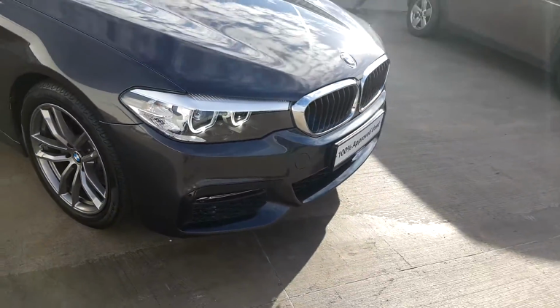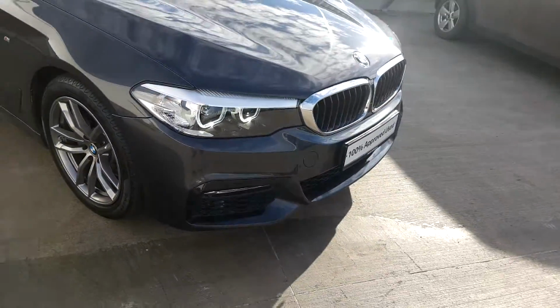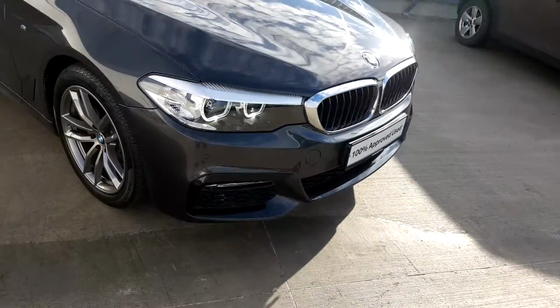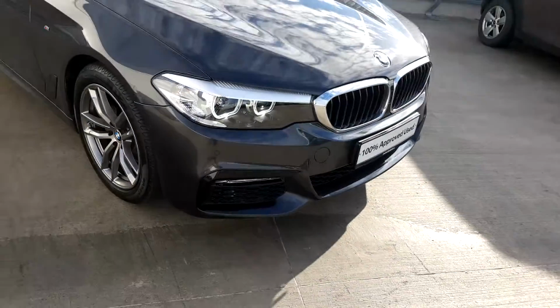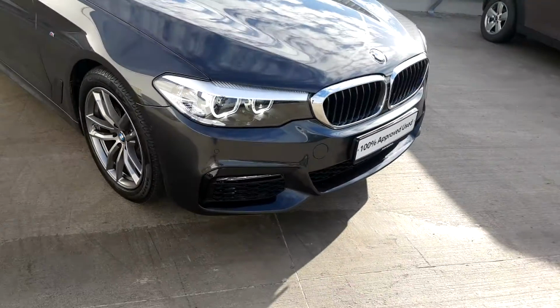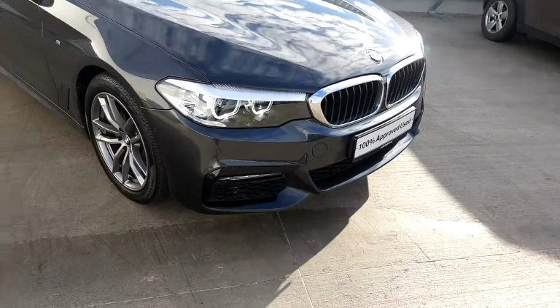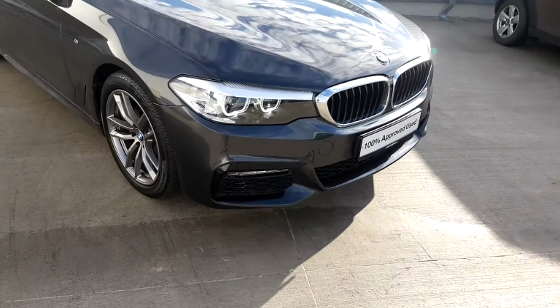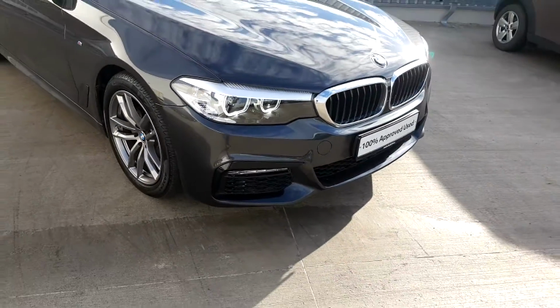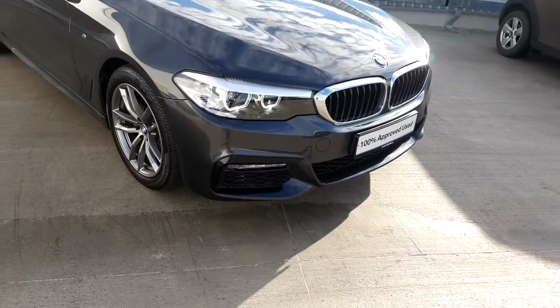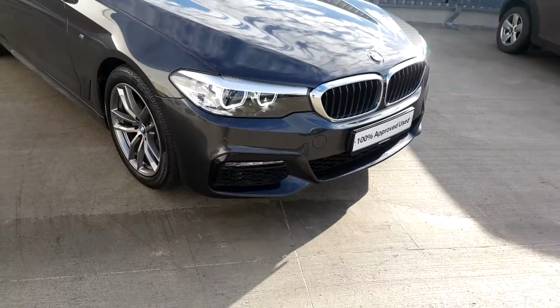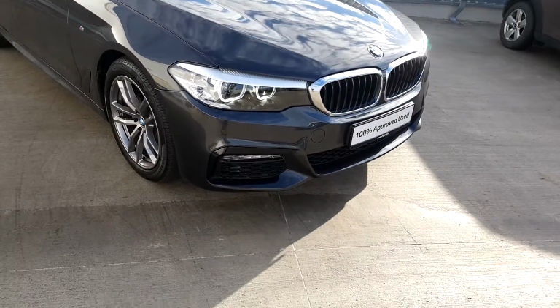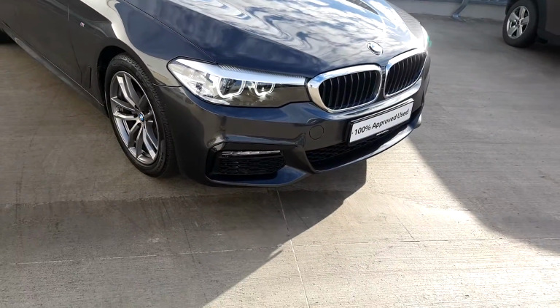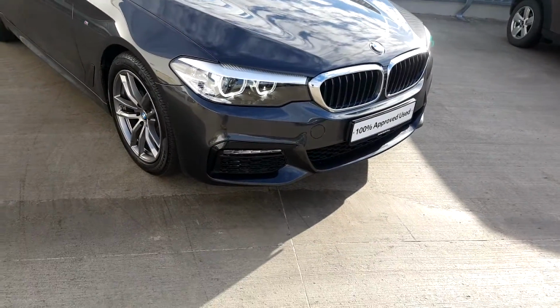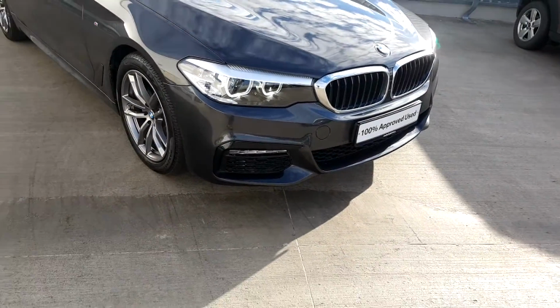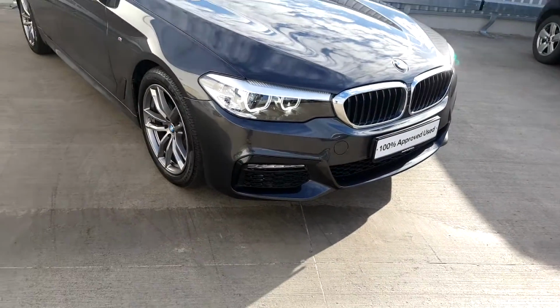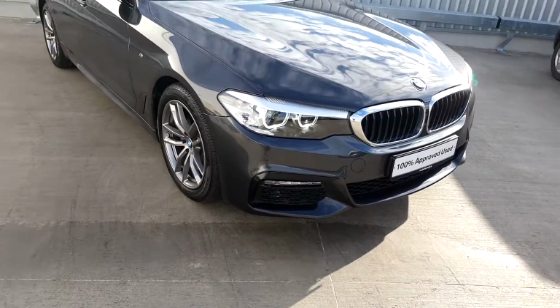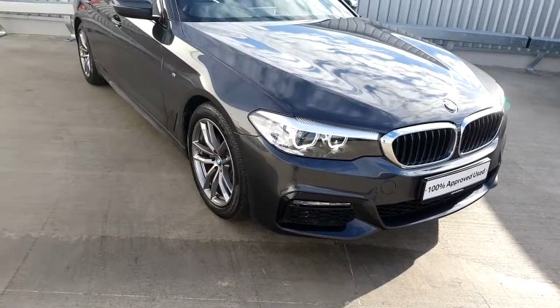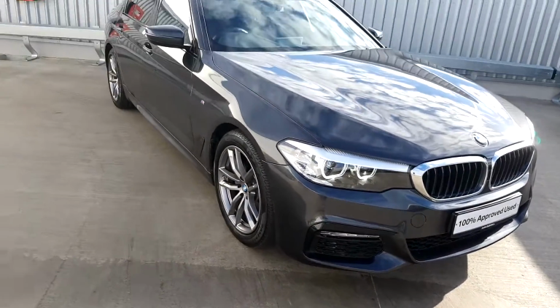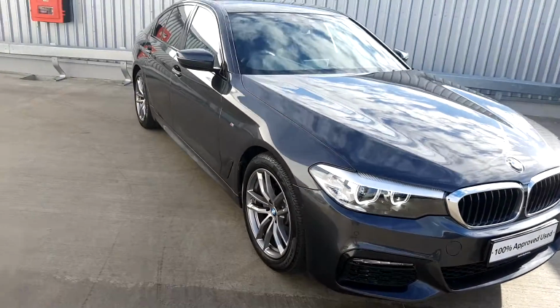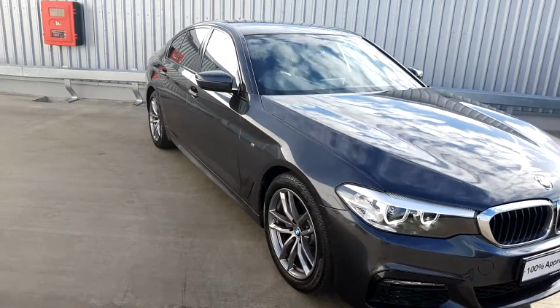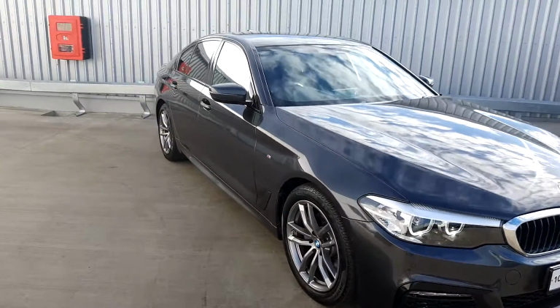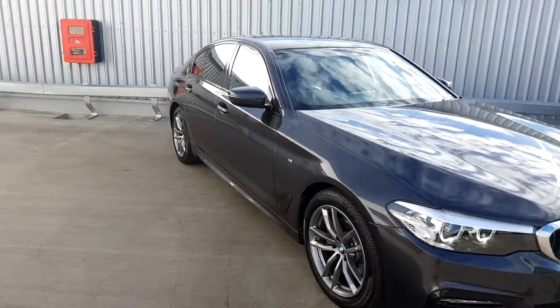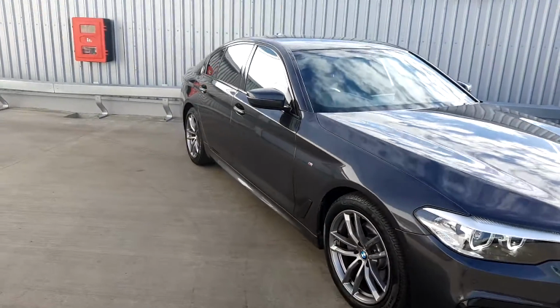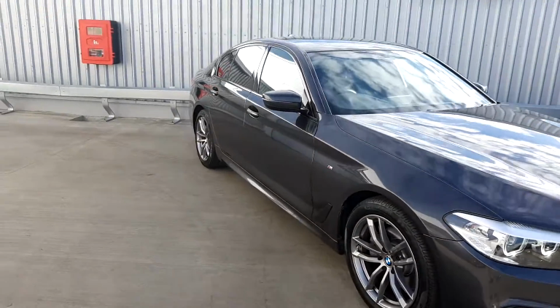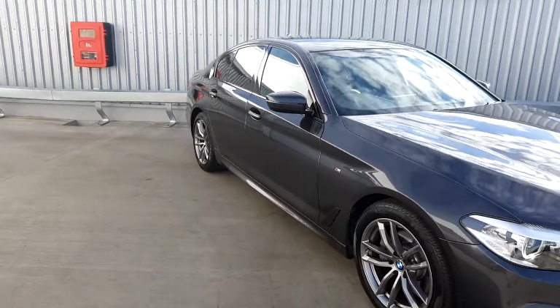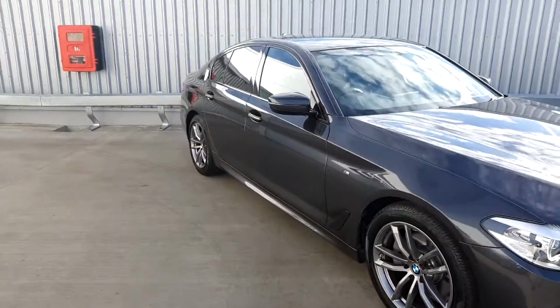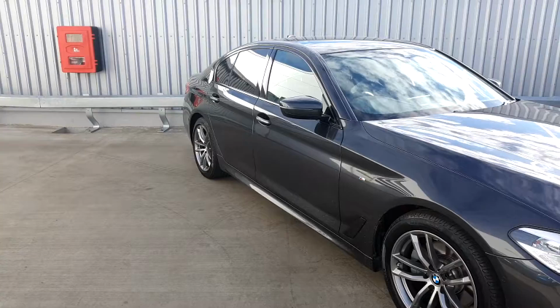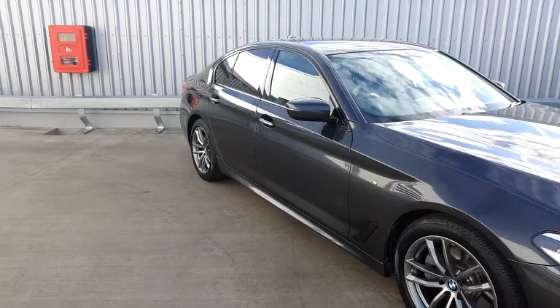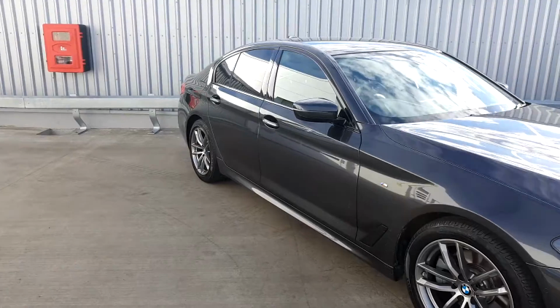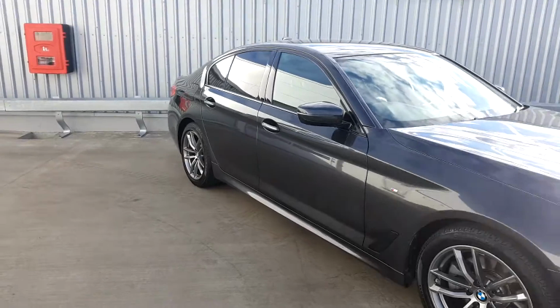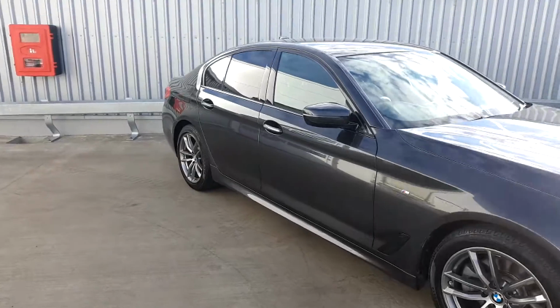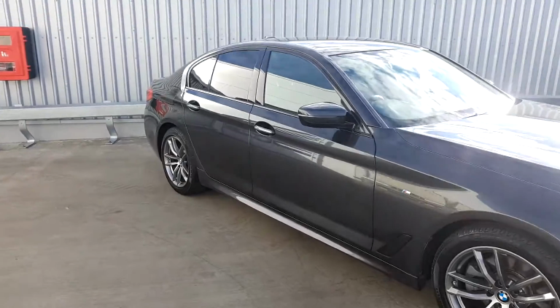It has LED headlights, LED fog lights, and sun protection glass at the back.